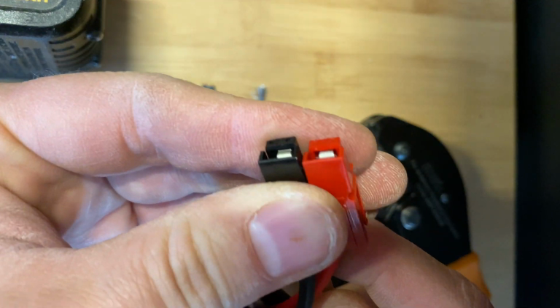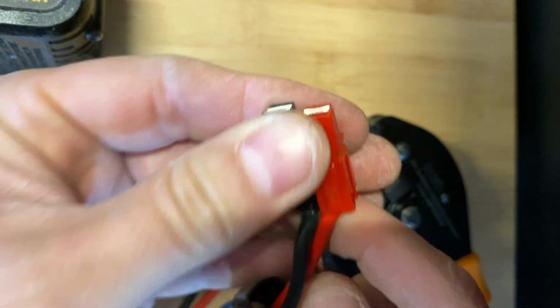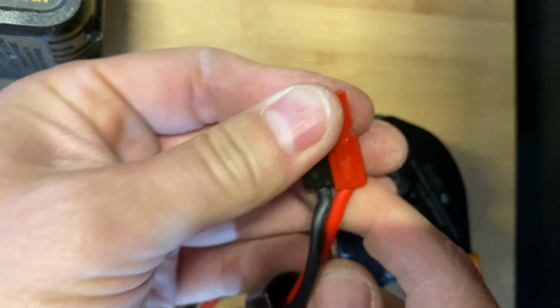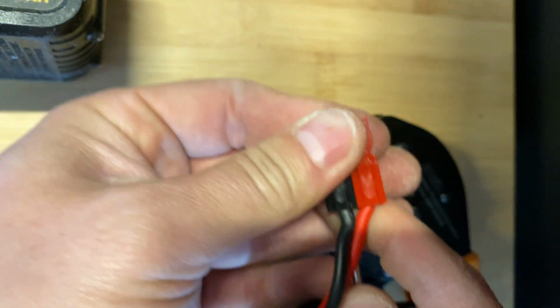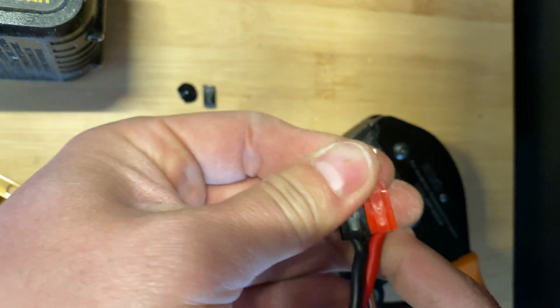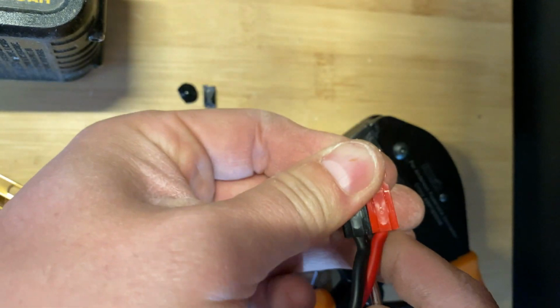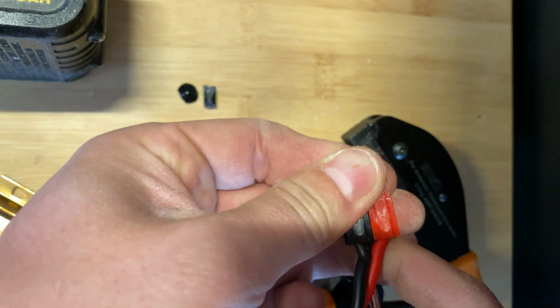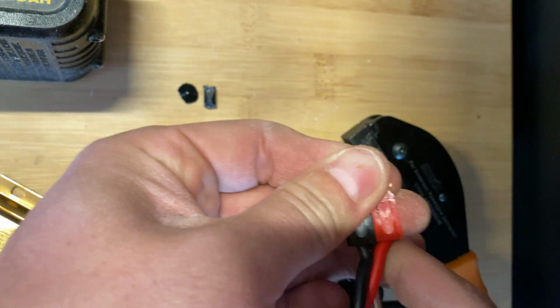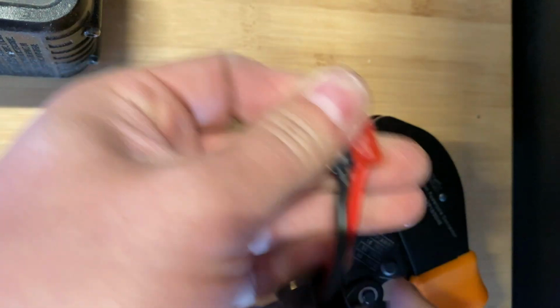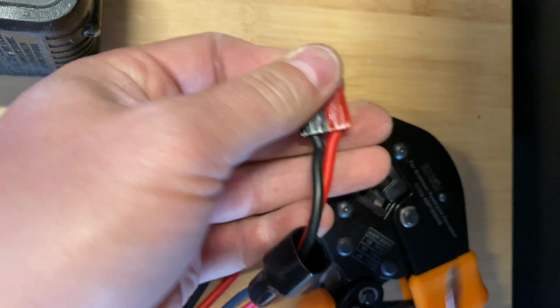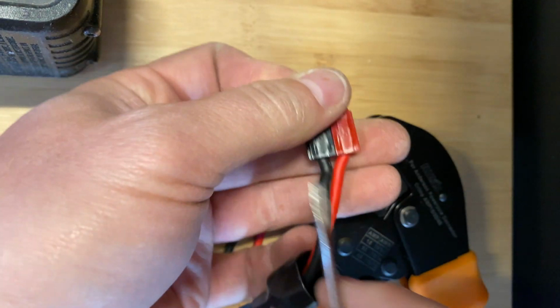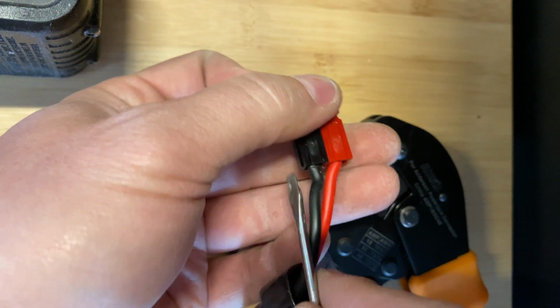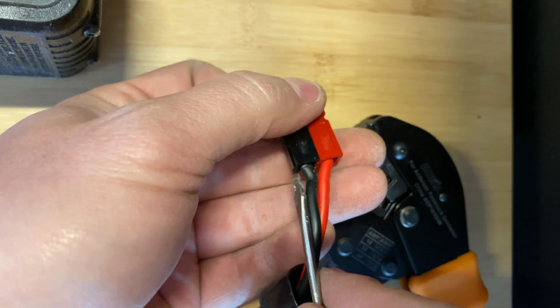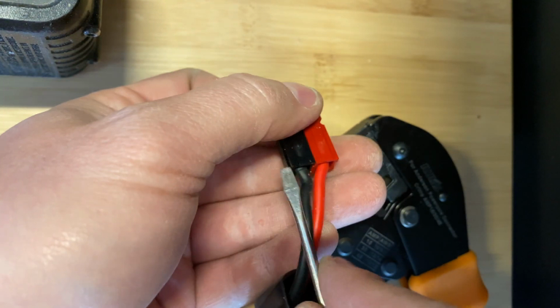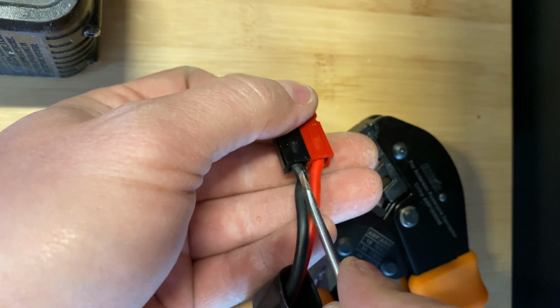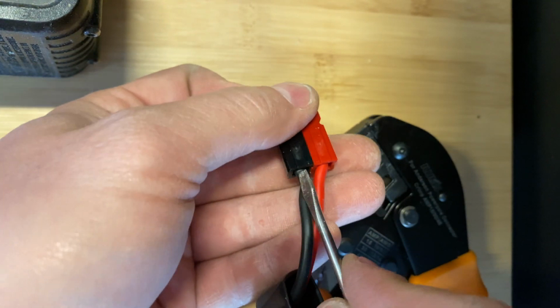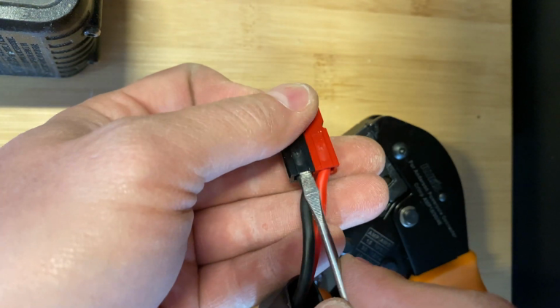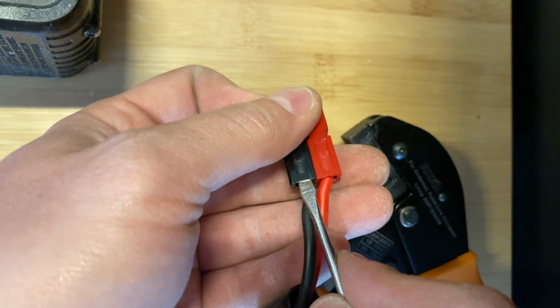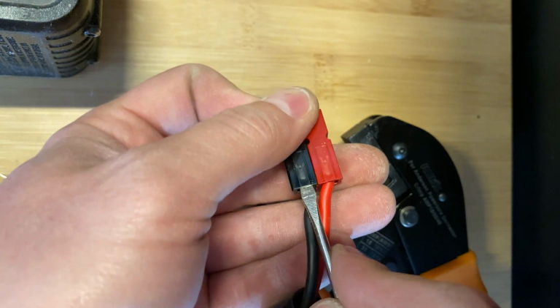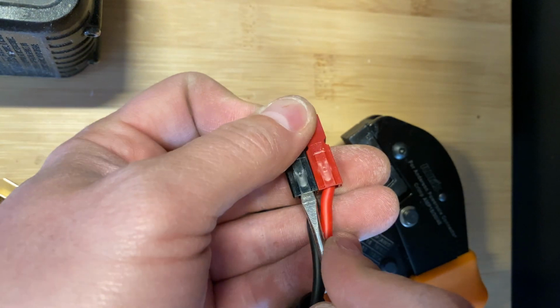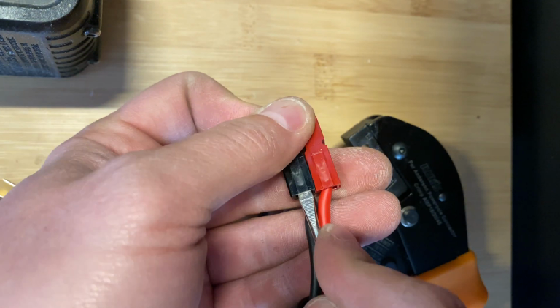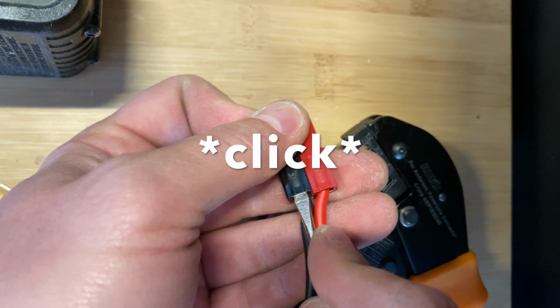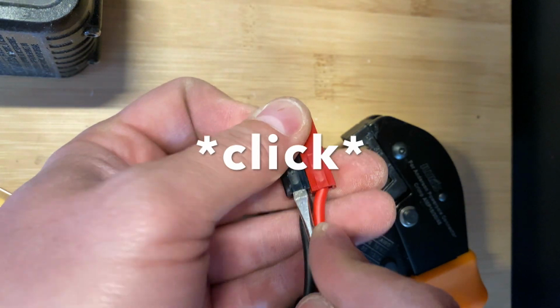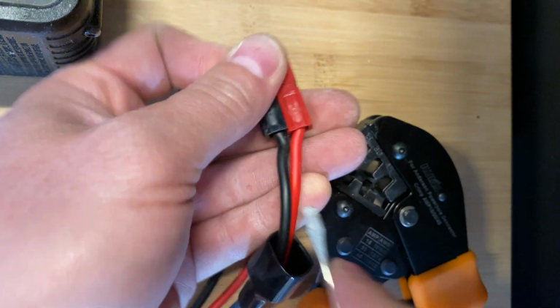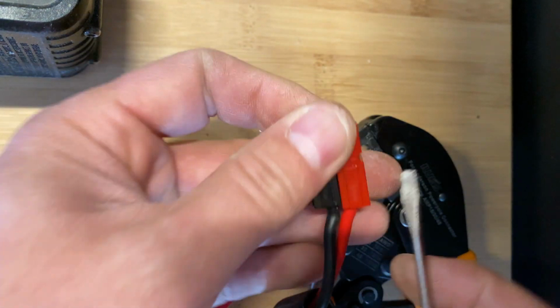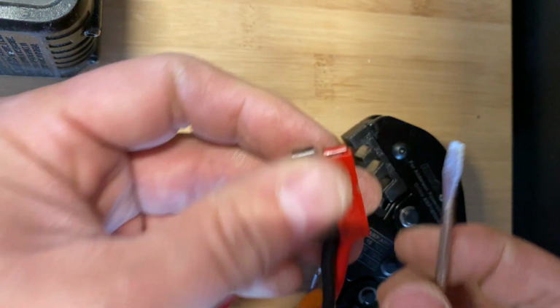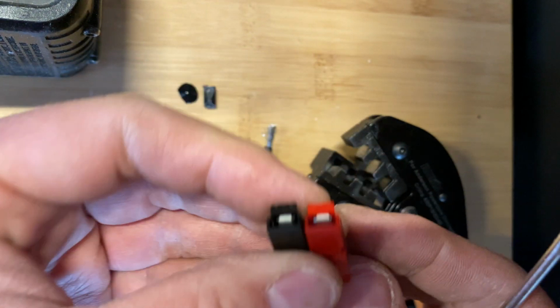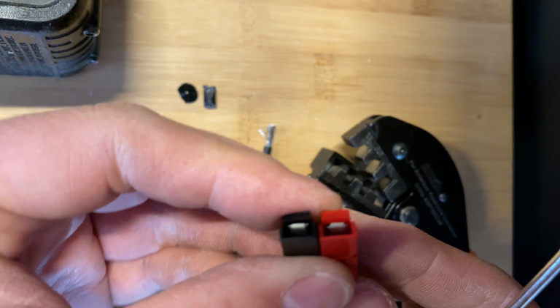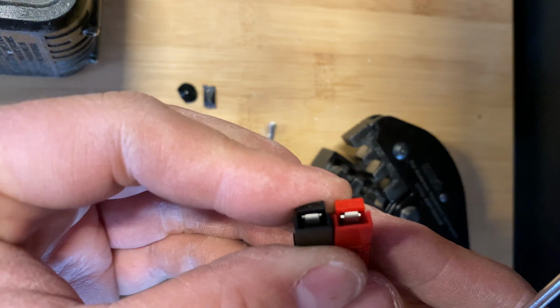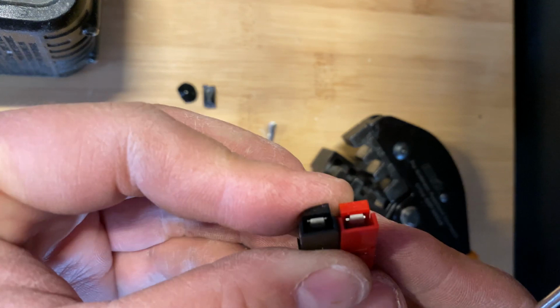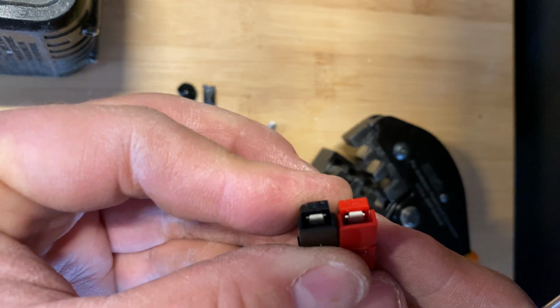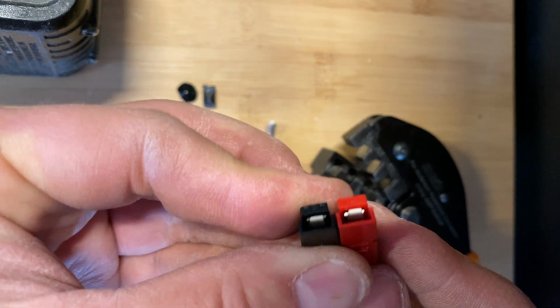Let's hear it — come on, where did it click? There it is. Perfect.